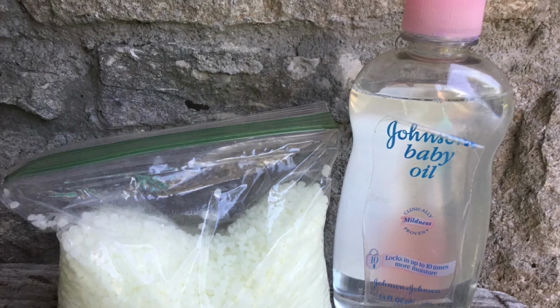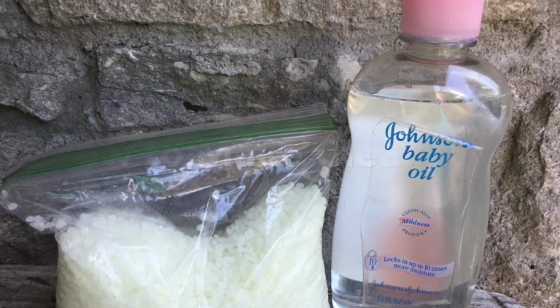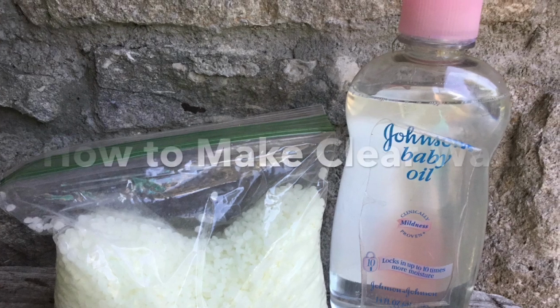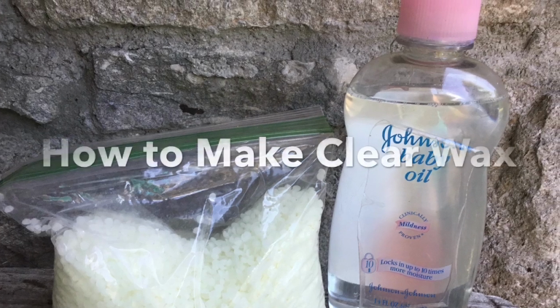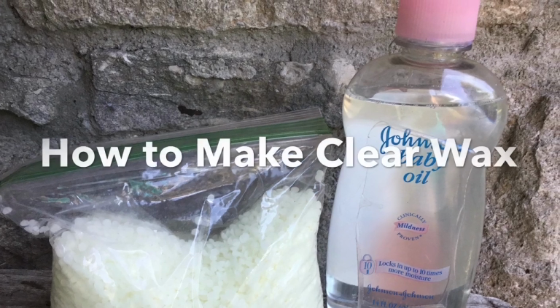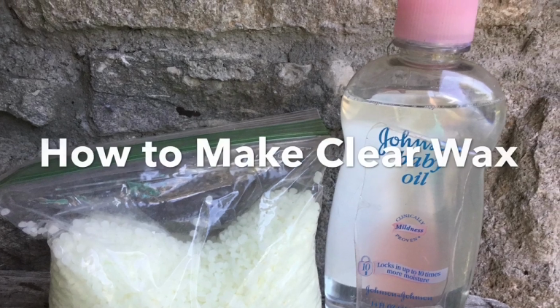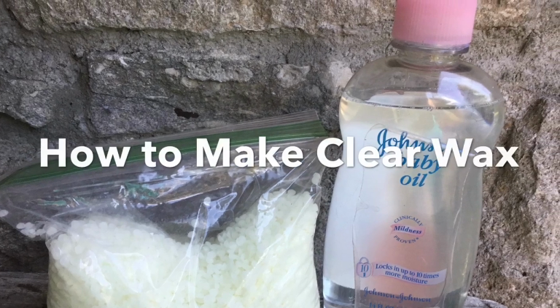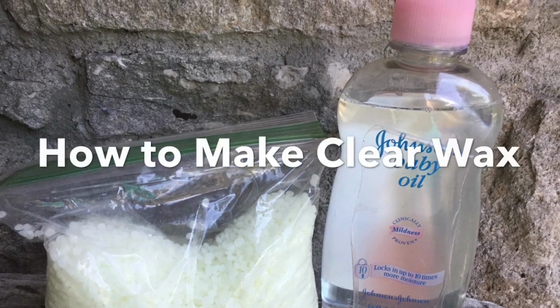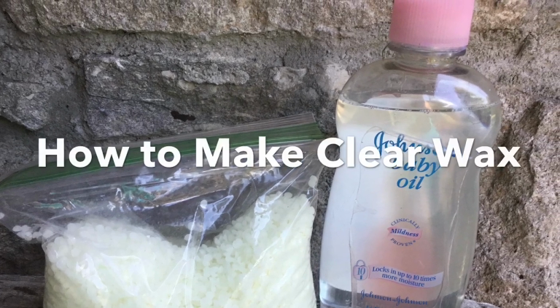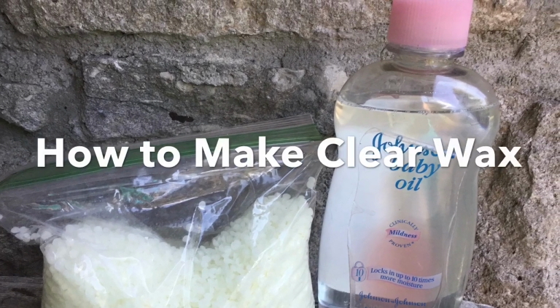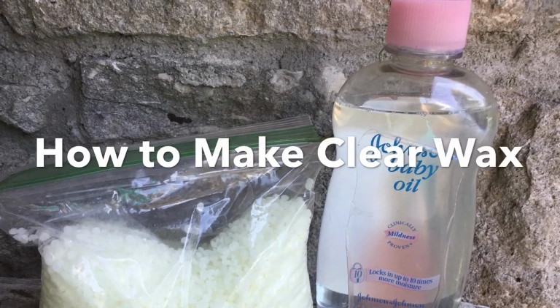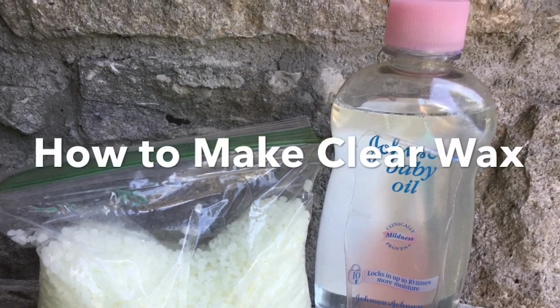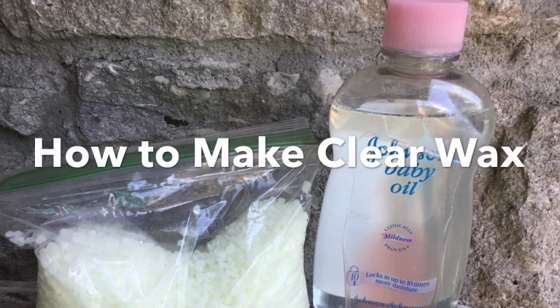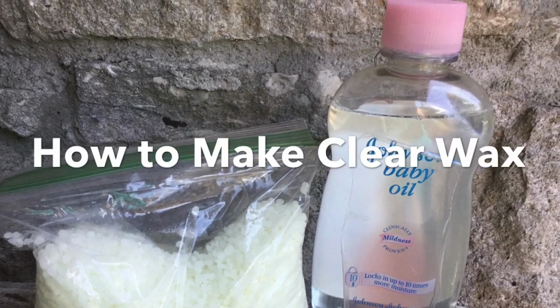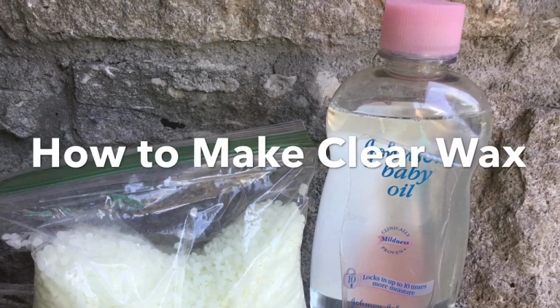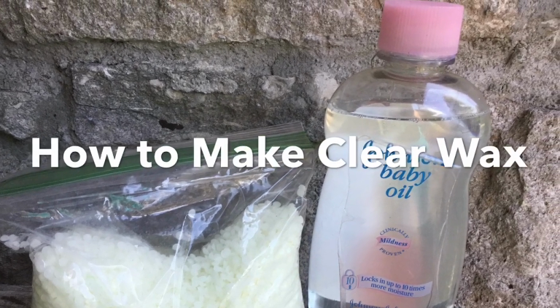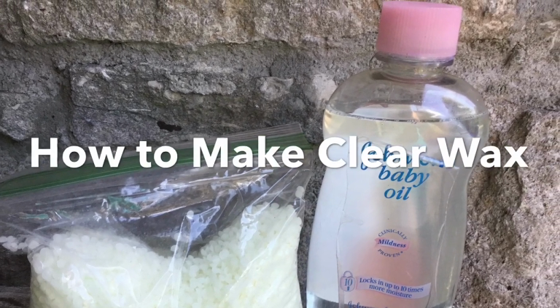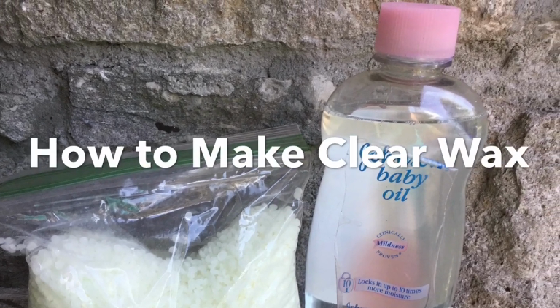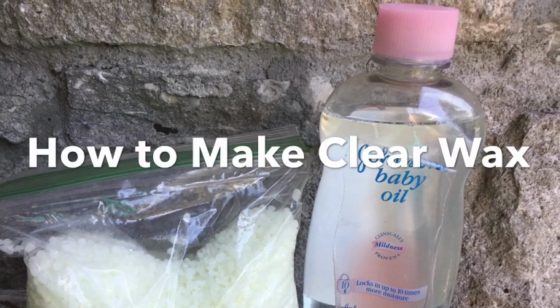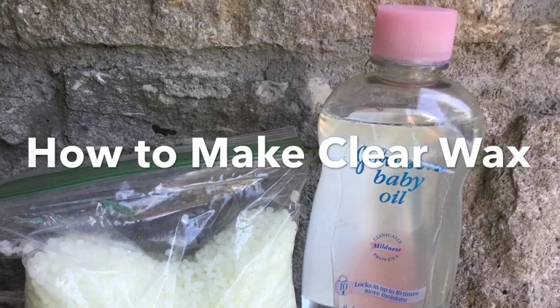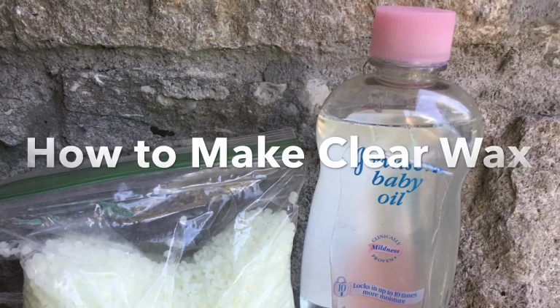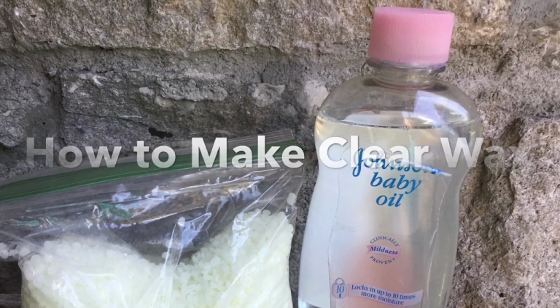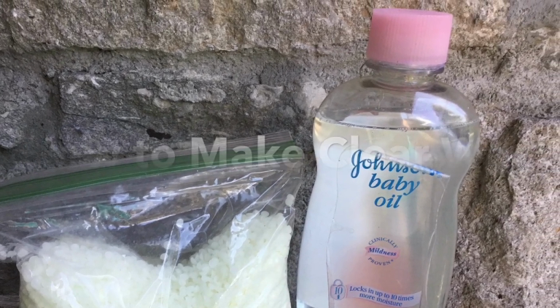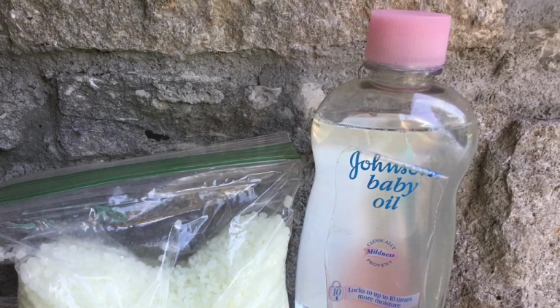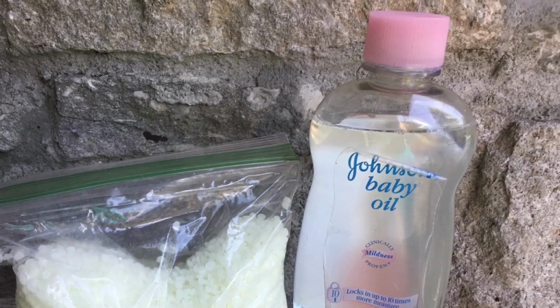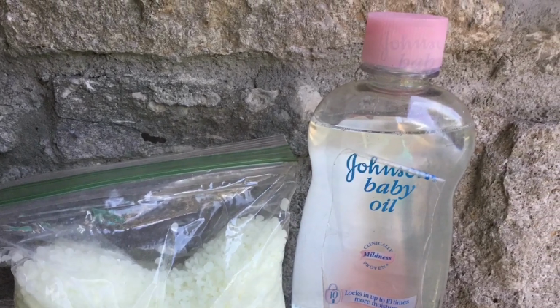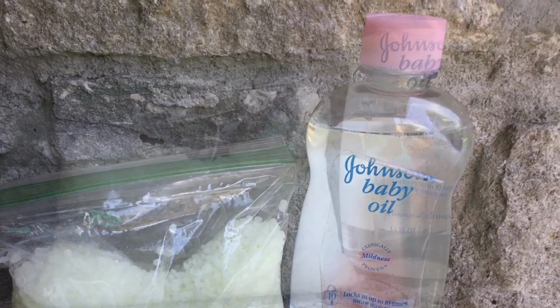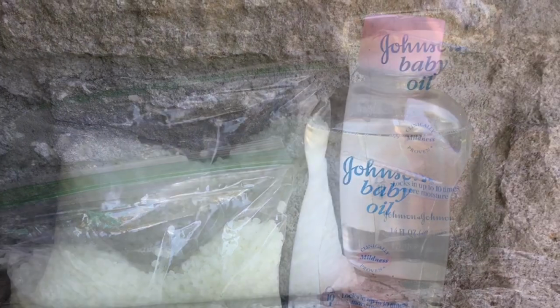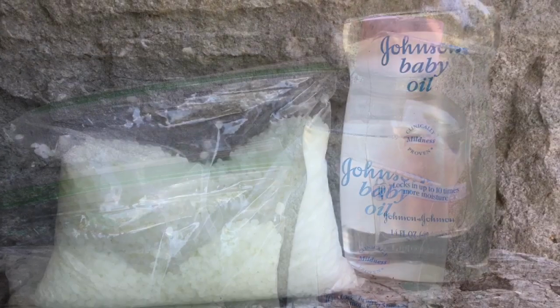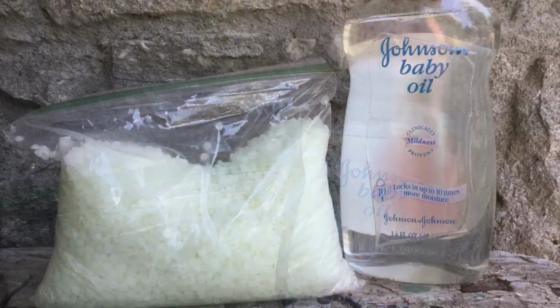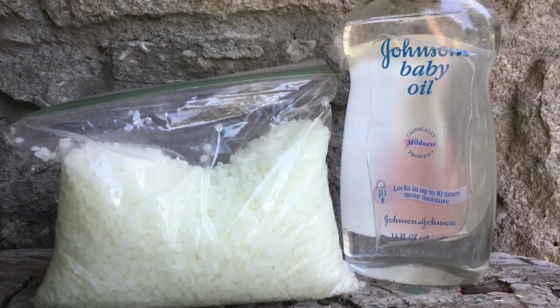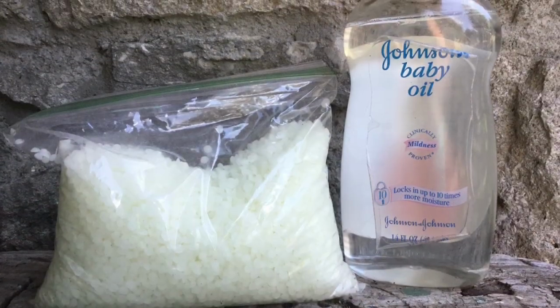Hi, I'm Wendy with Nashville Restoration, and today we're going to make some clear wax to use with chalk paint.